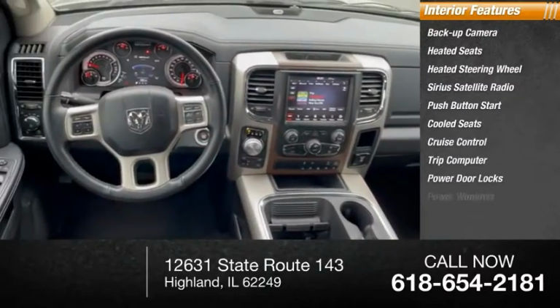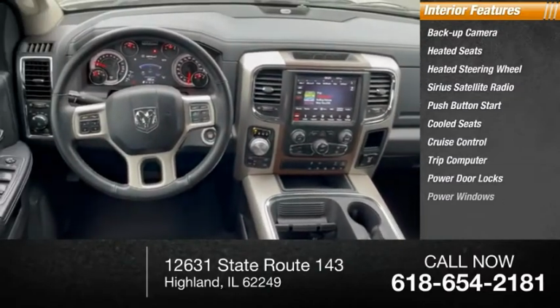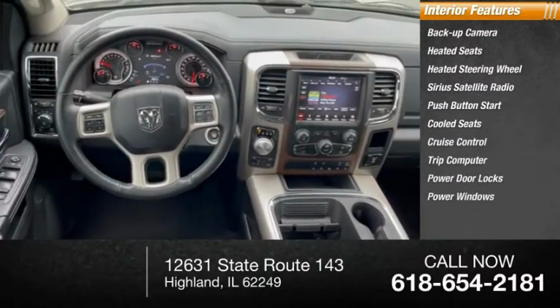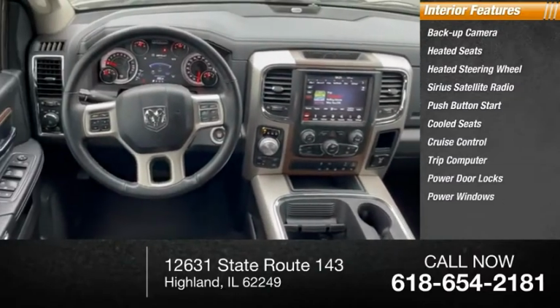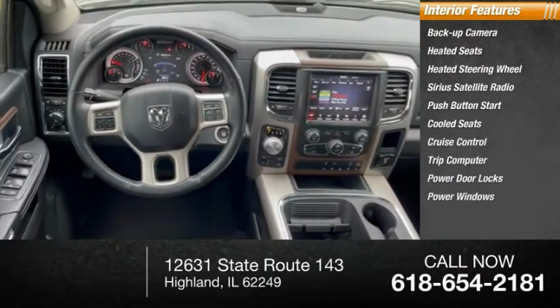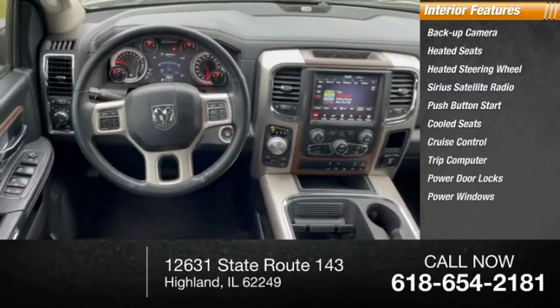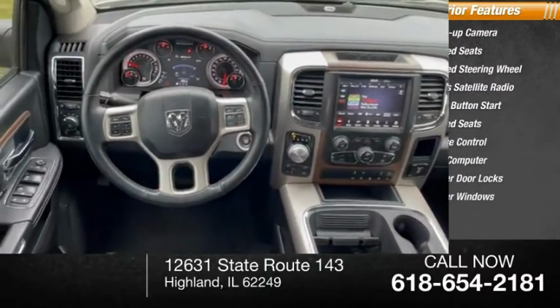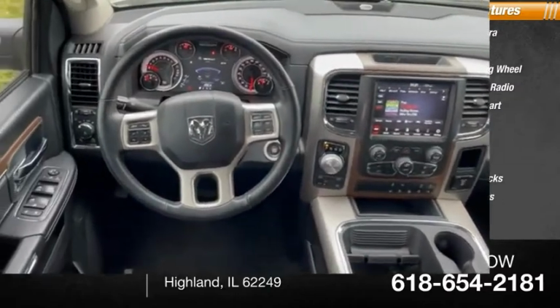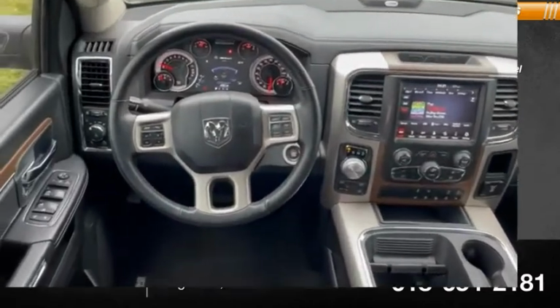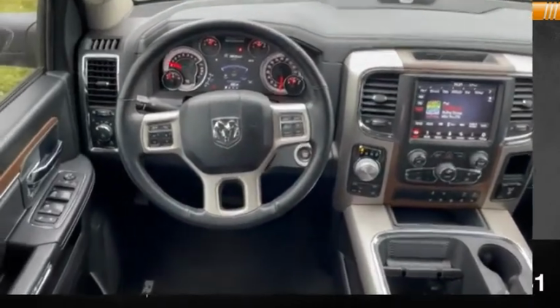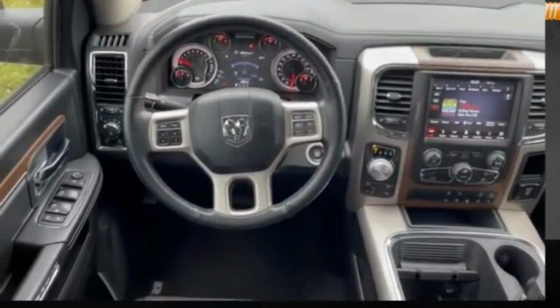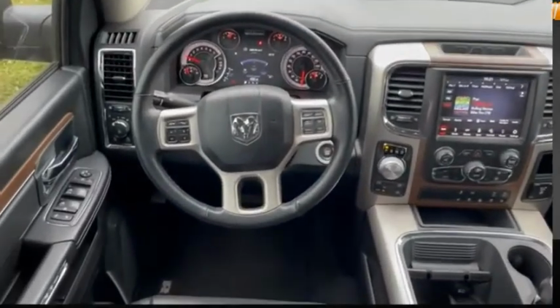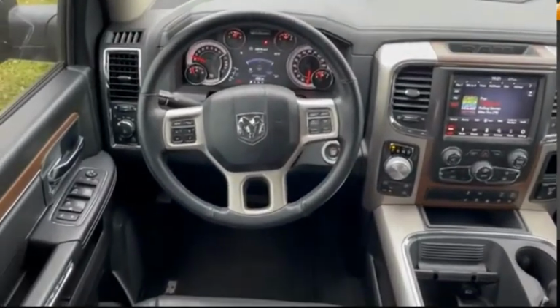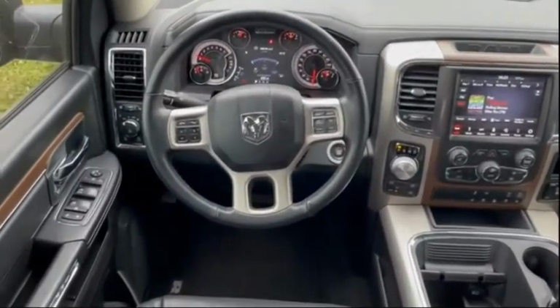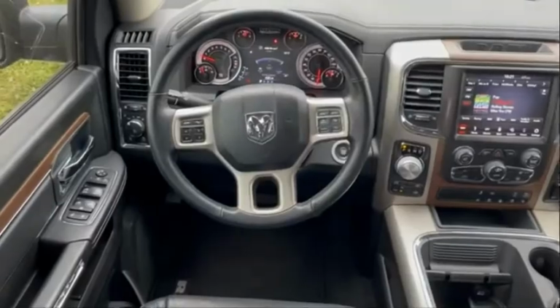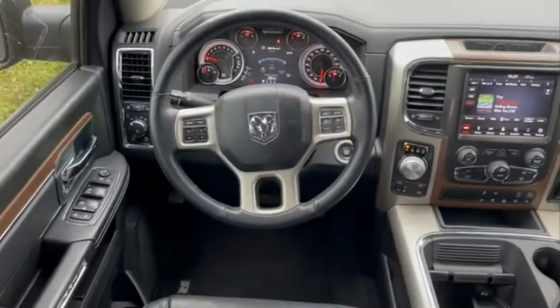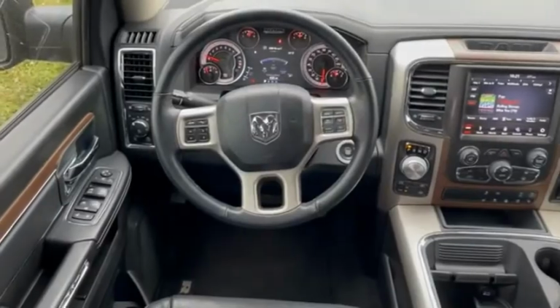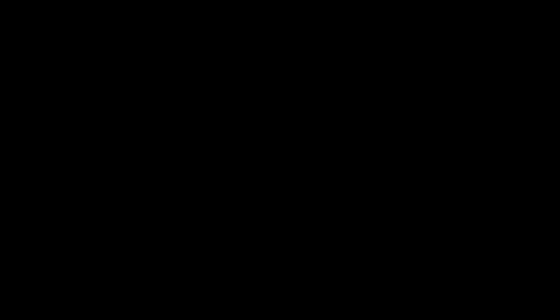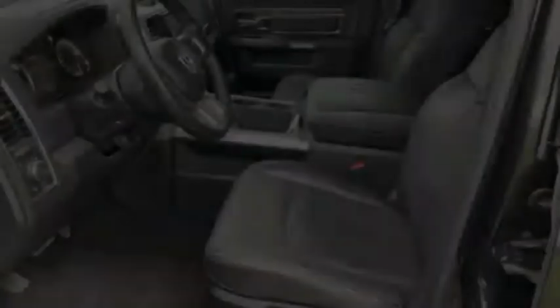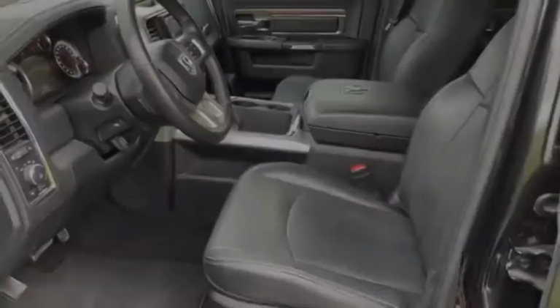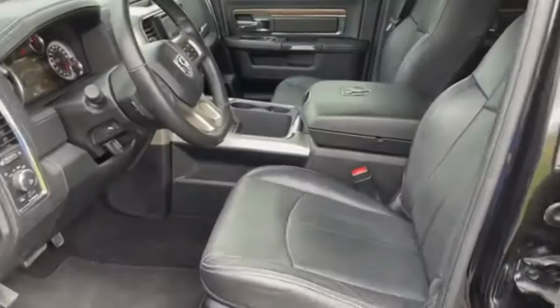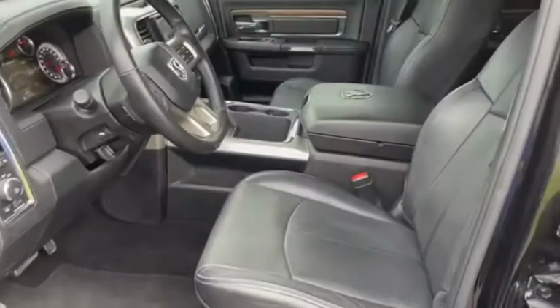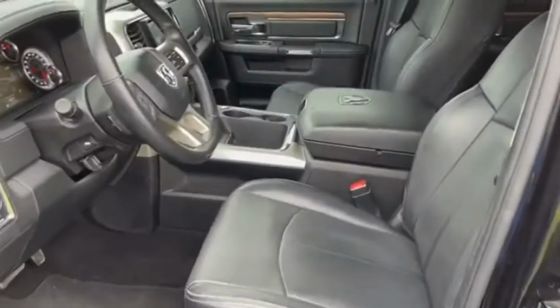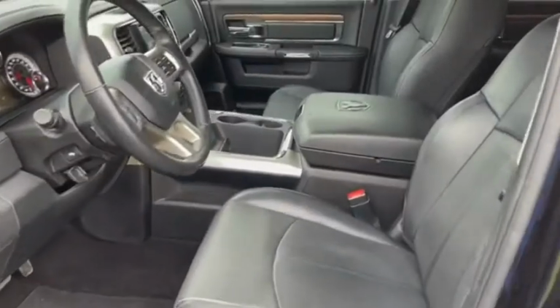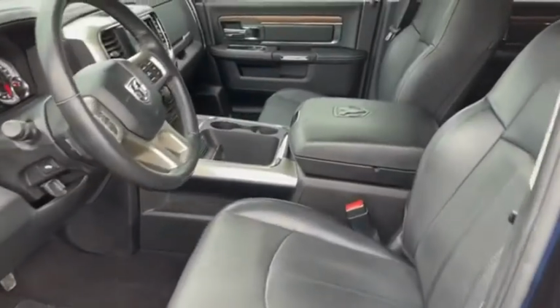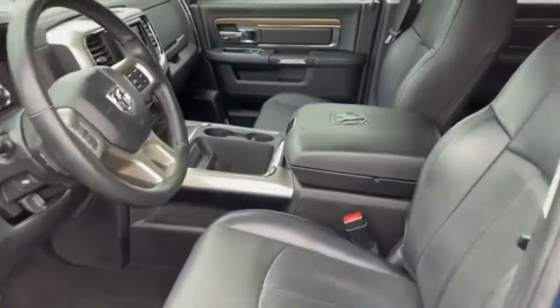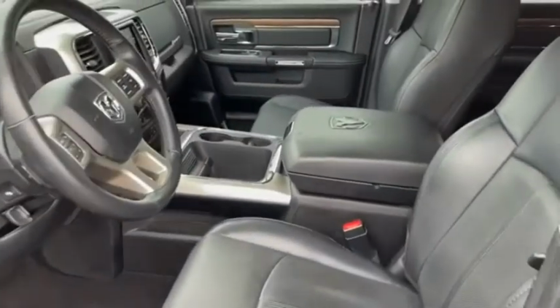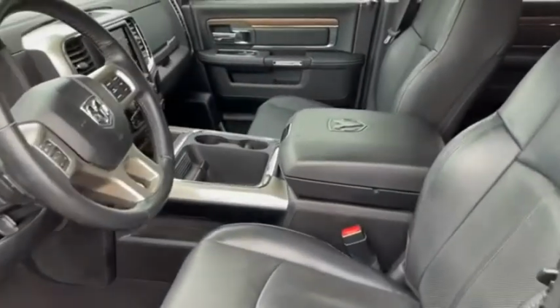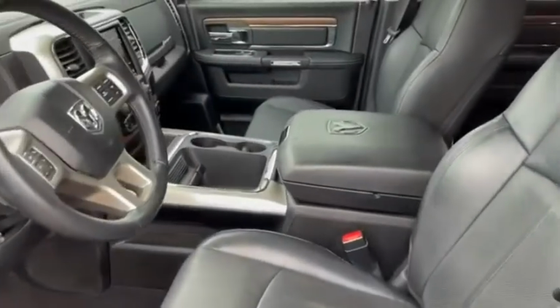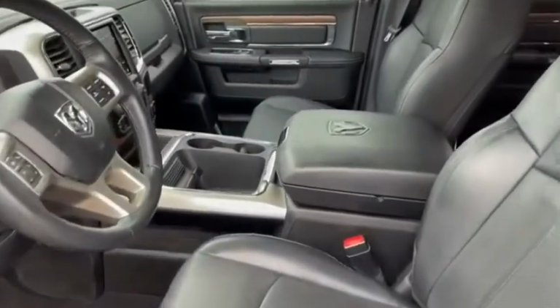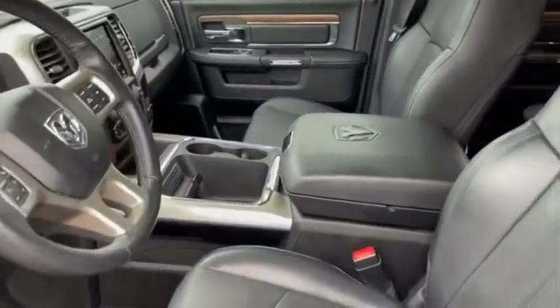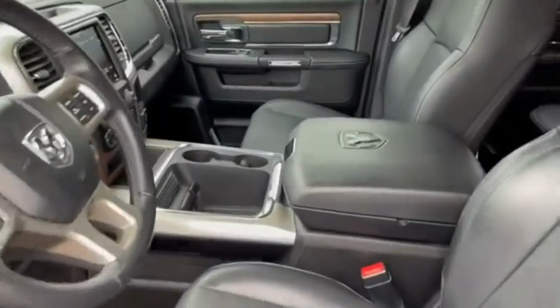Power windows. Drive away with a great deal on this vehicle. Call or stop in today.